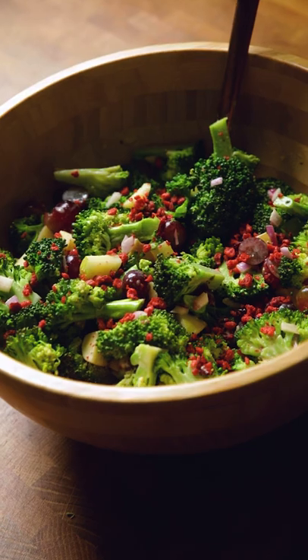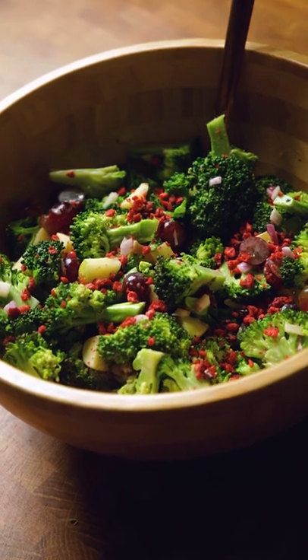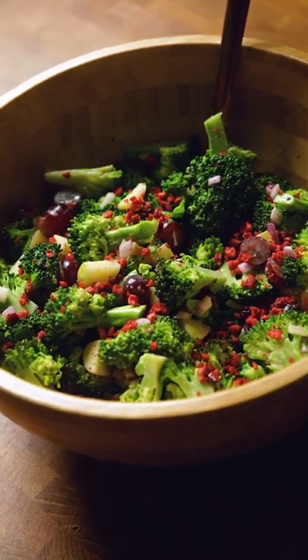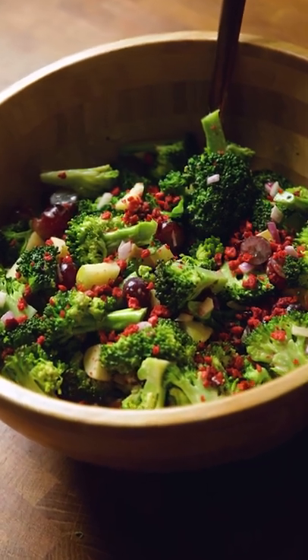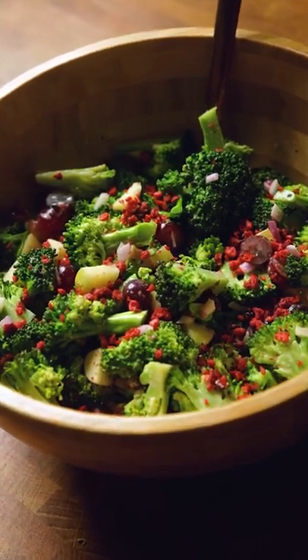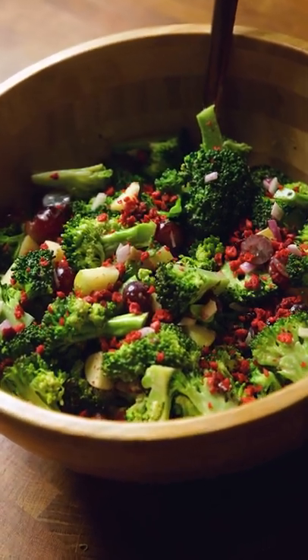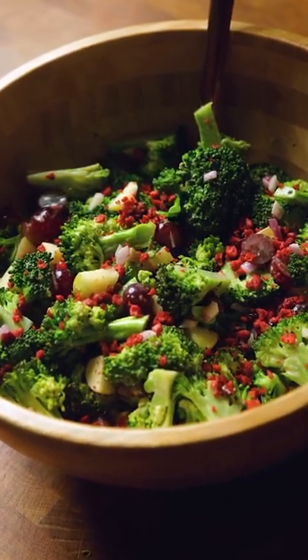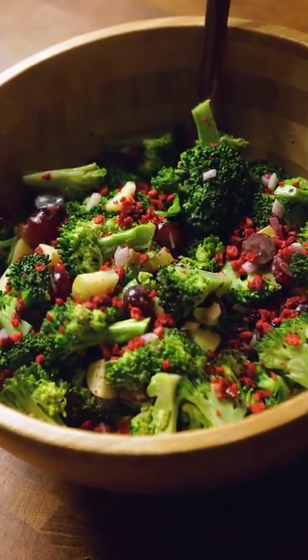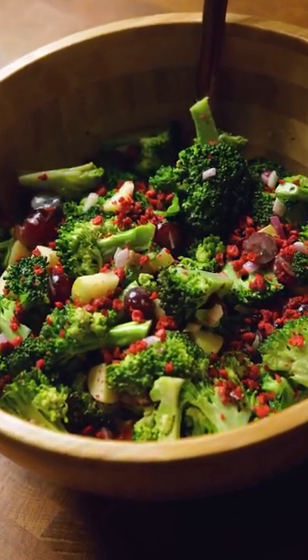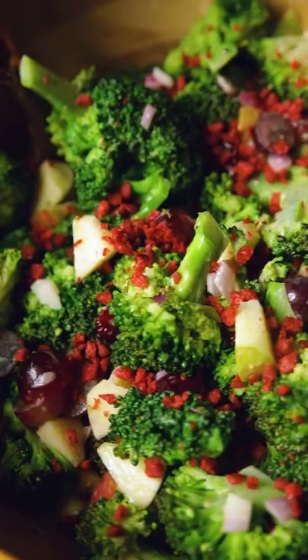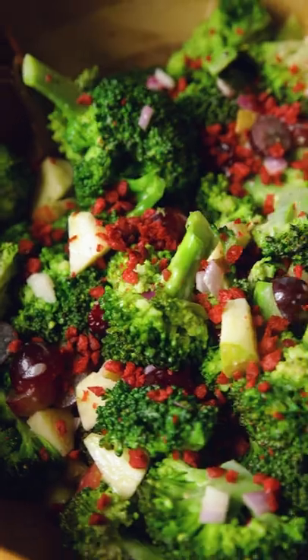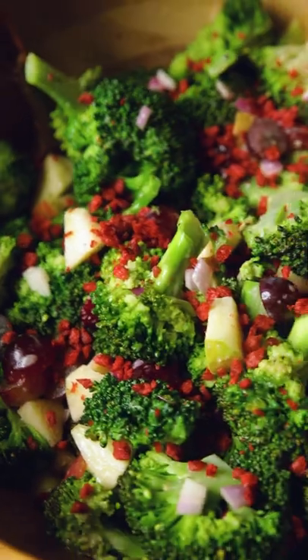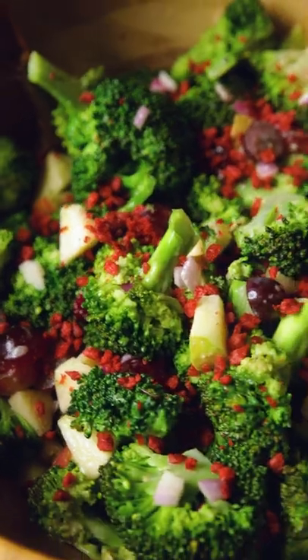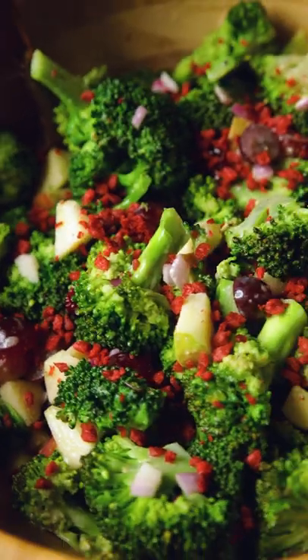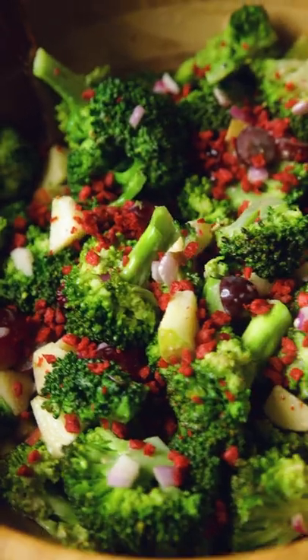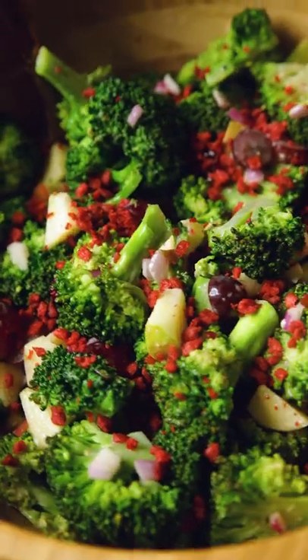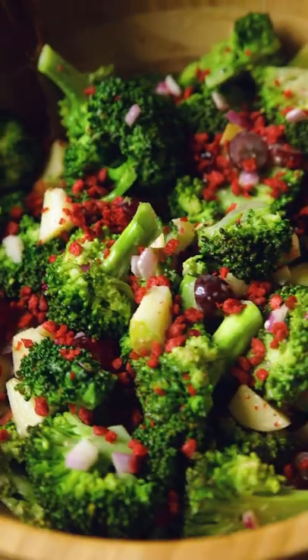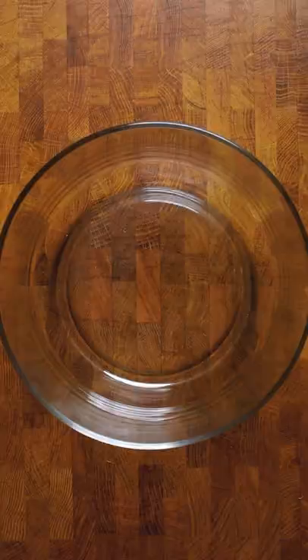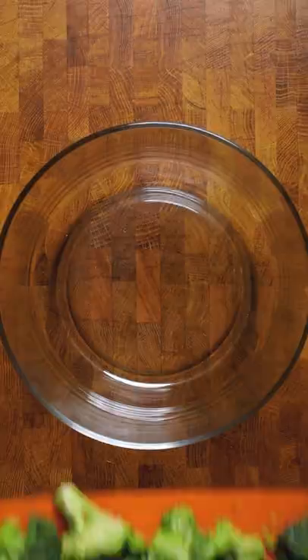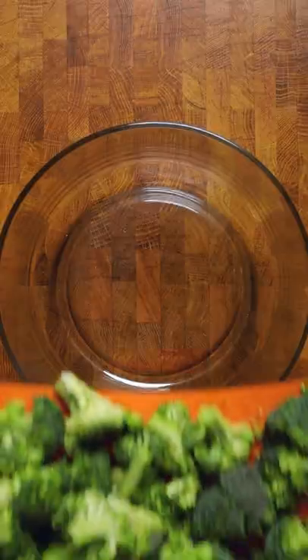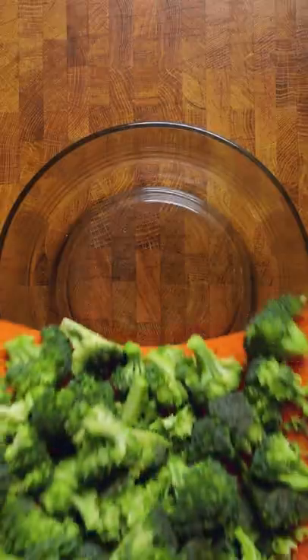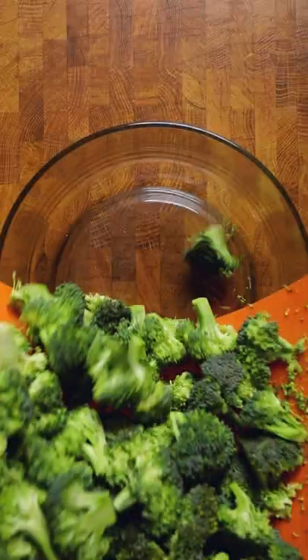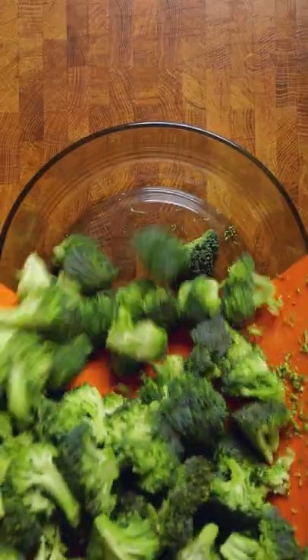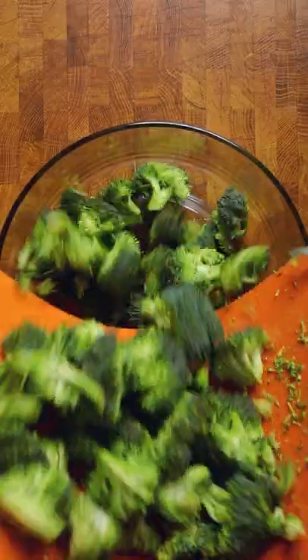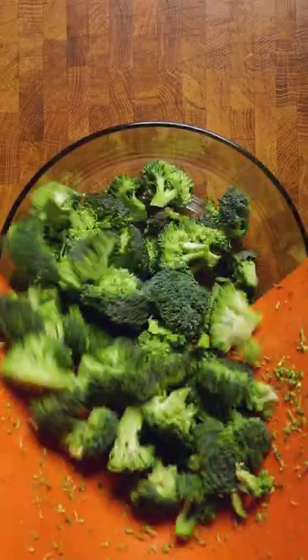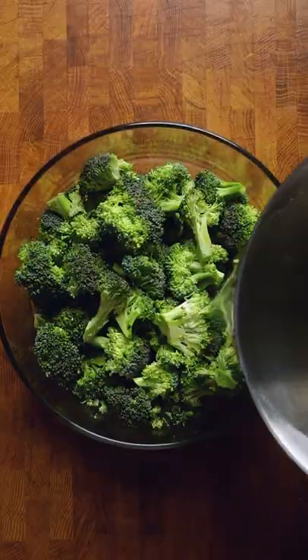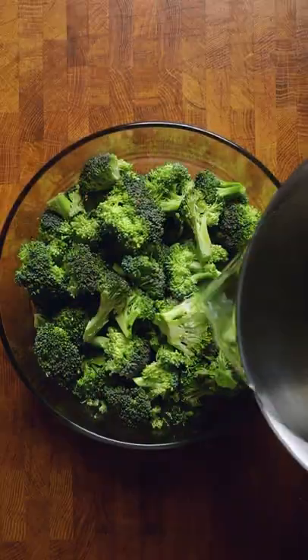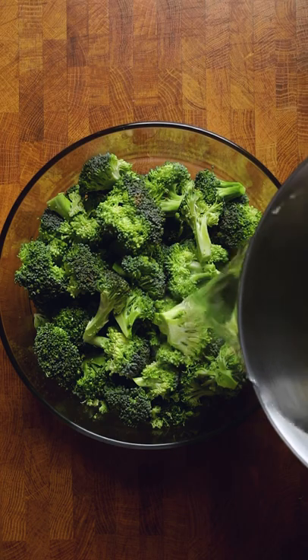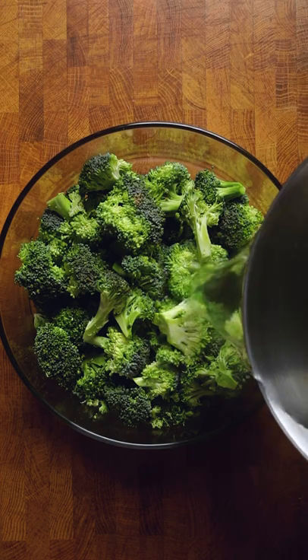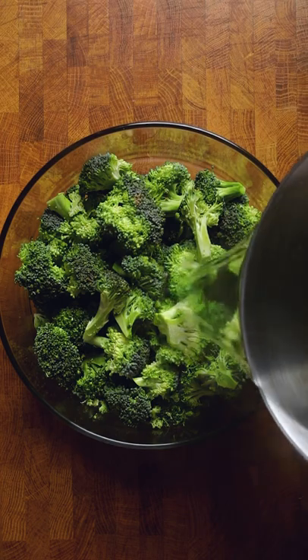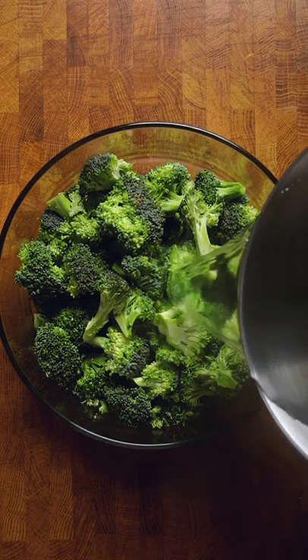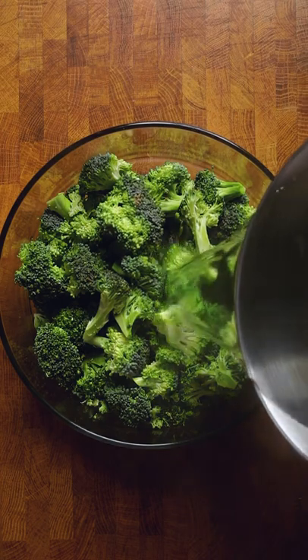Friends, broccoli is not just a supporting actor on your dinner plate. It's designed to shine all on its own, and you'll love this easy vegan broccoli salad.